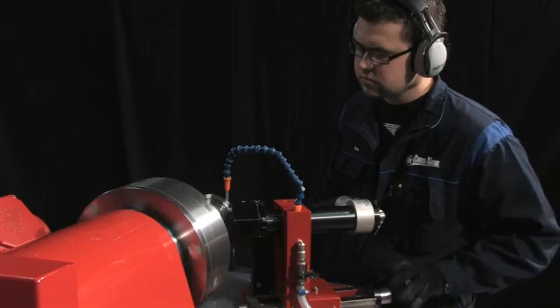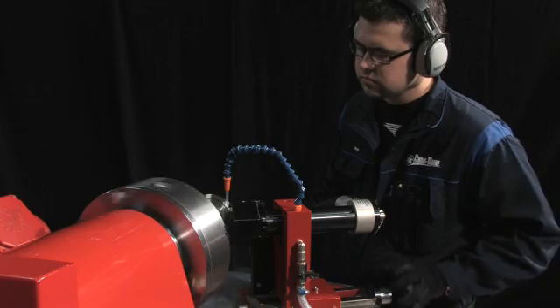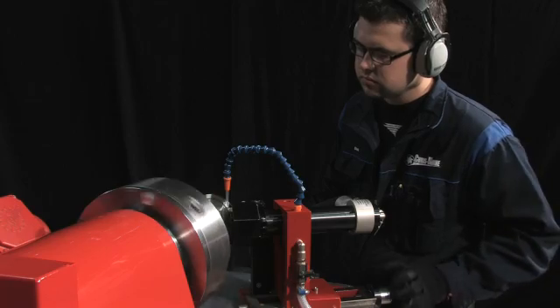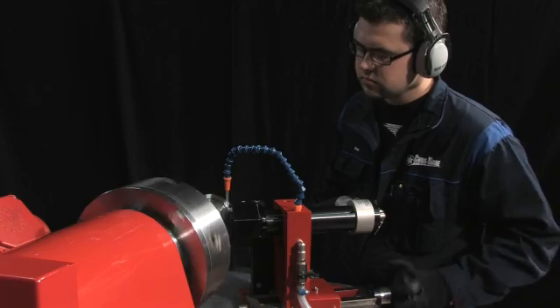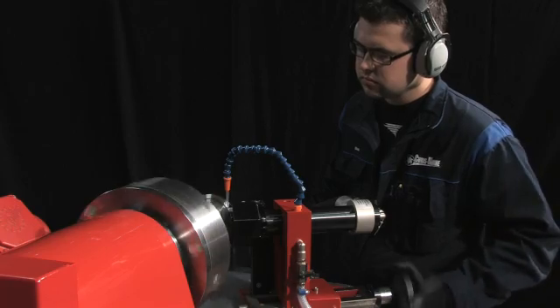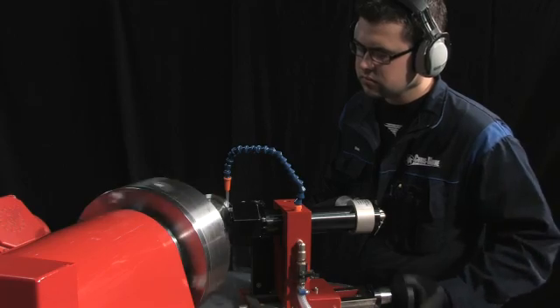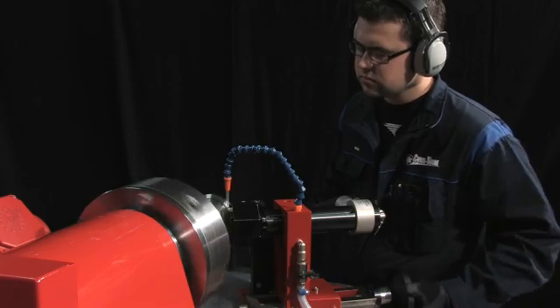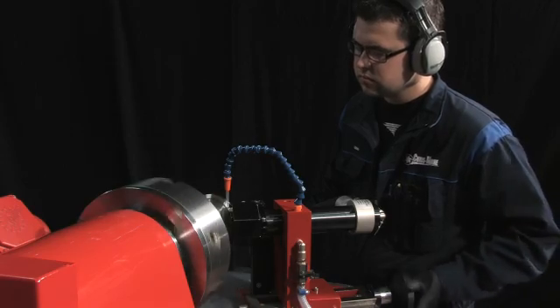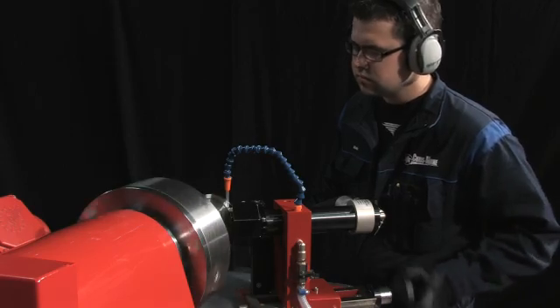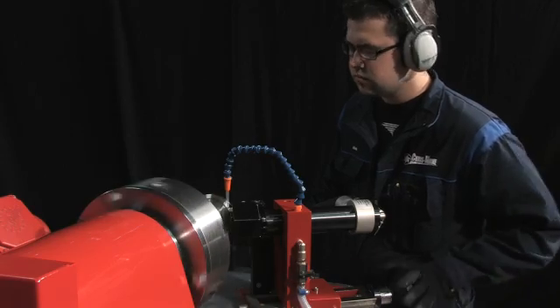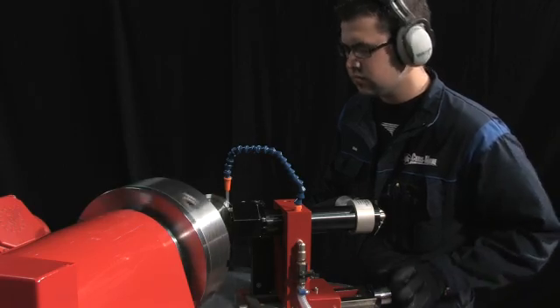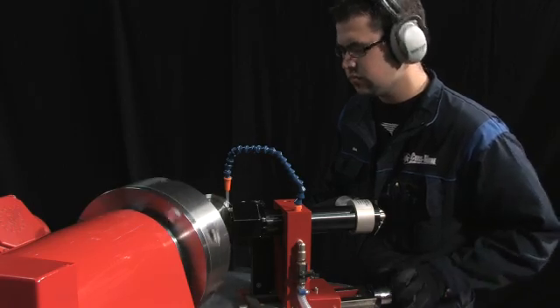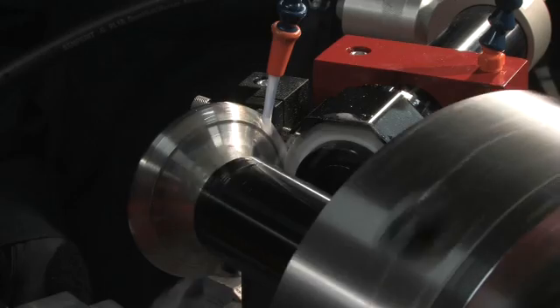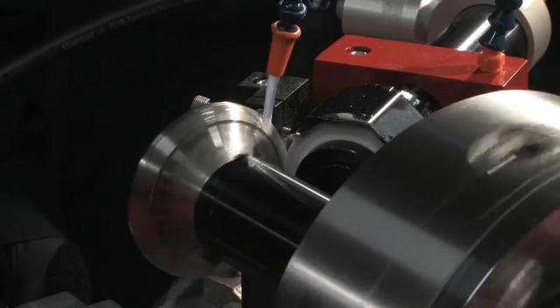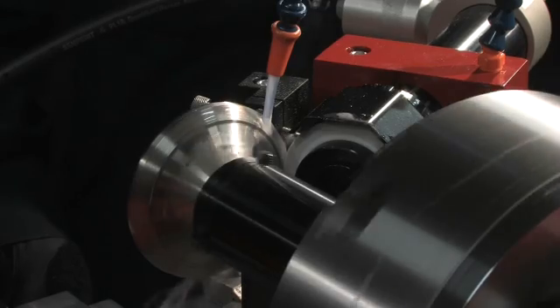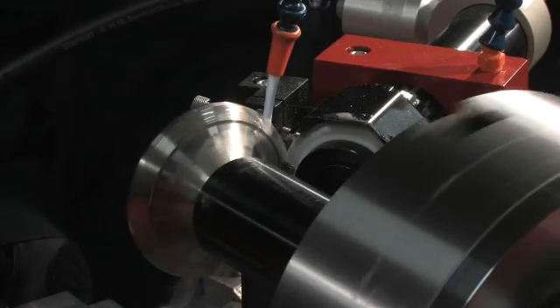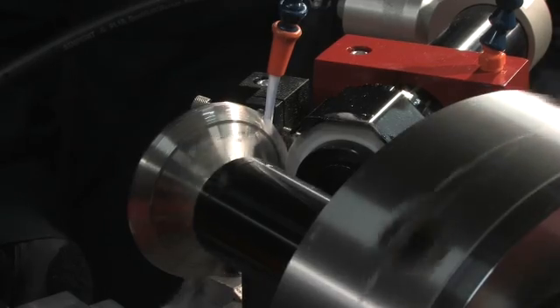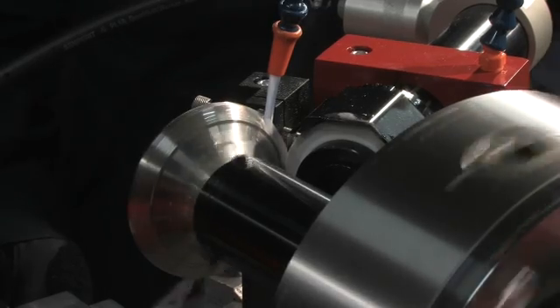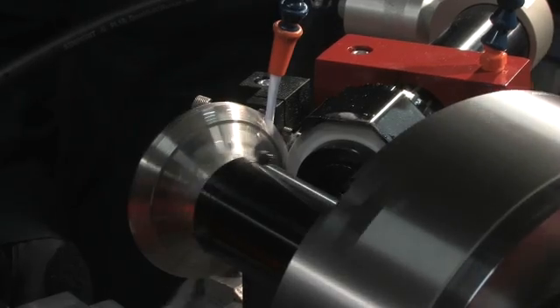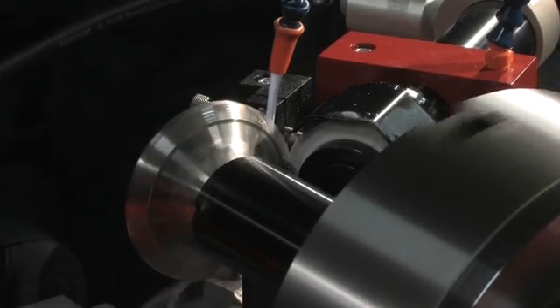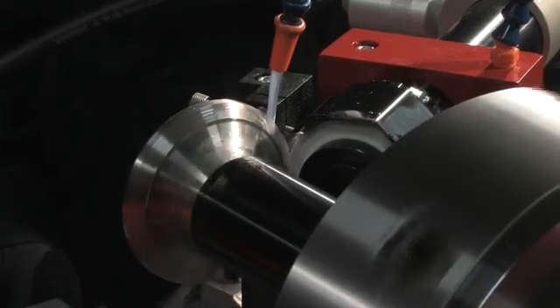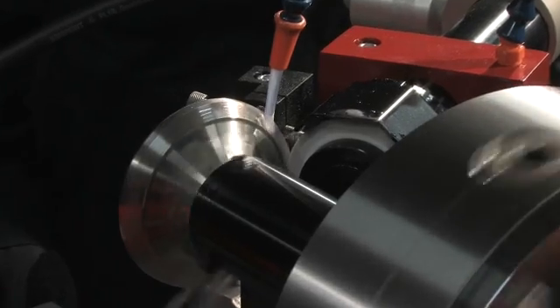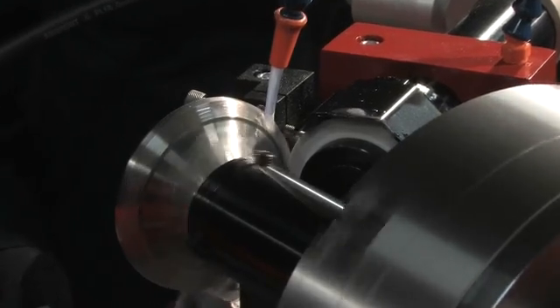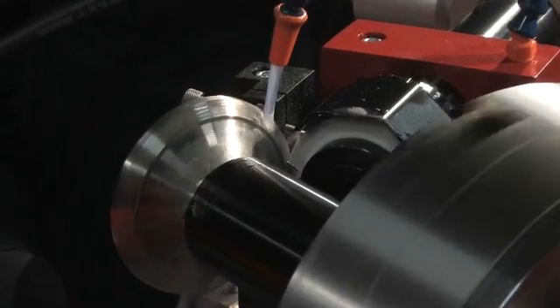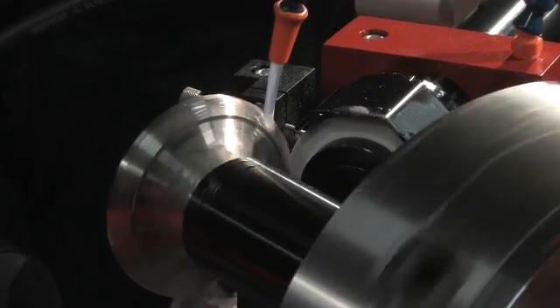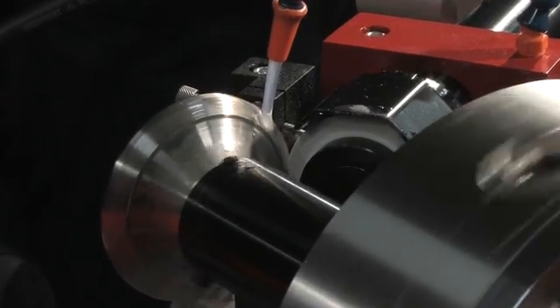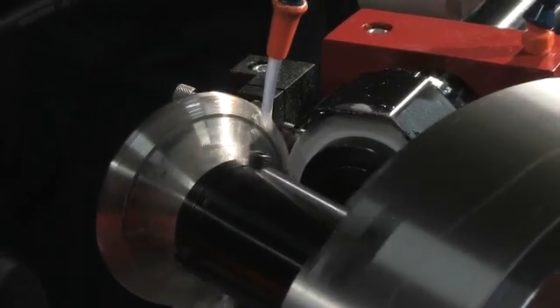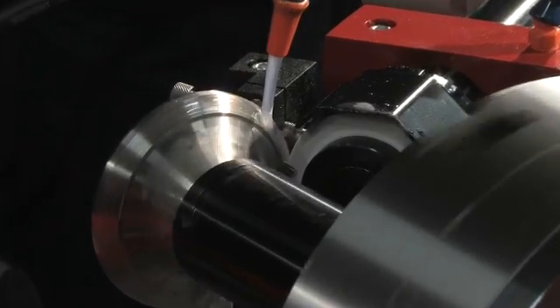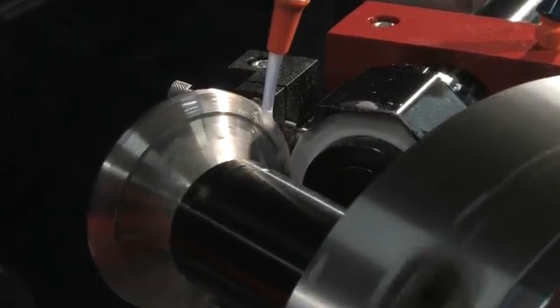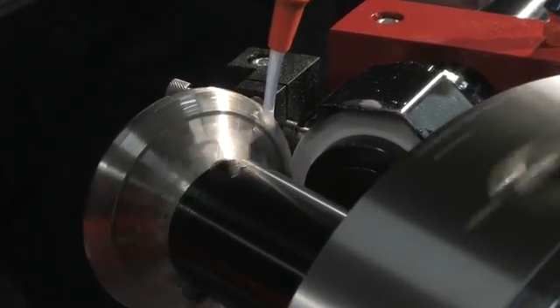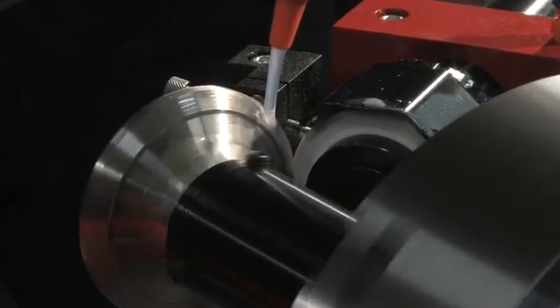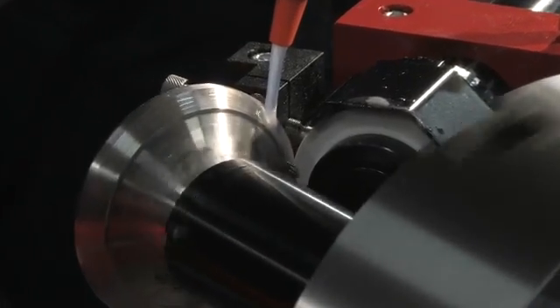To start the grinding process, operate the machine by slowly rotating the cross-feed wheel.